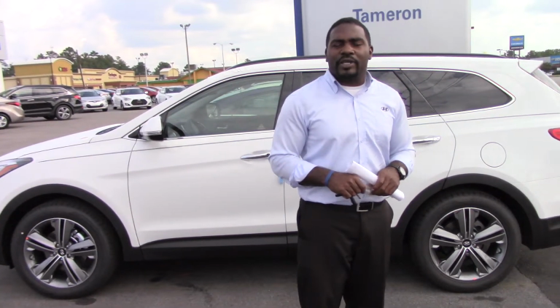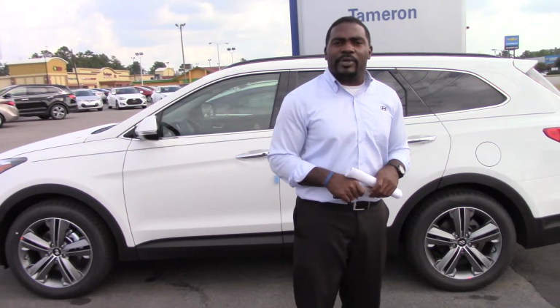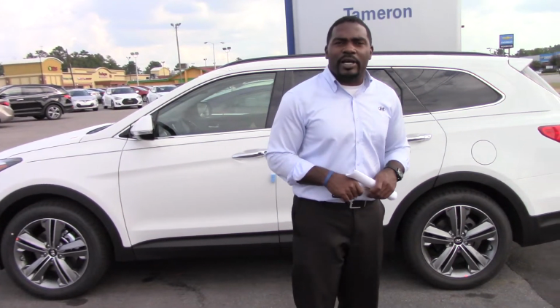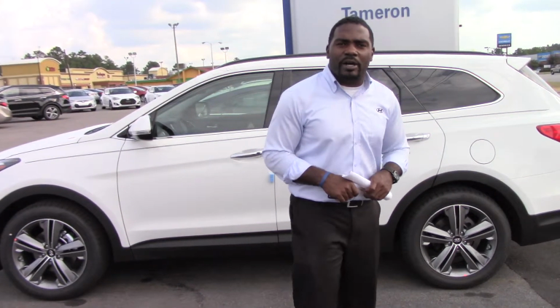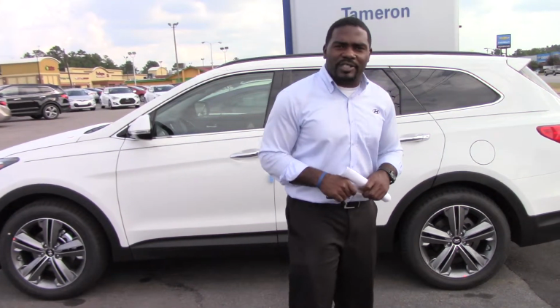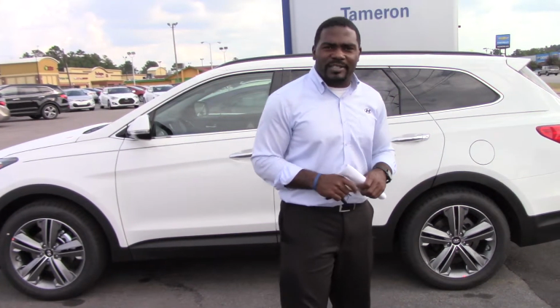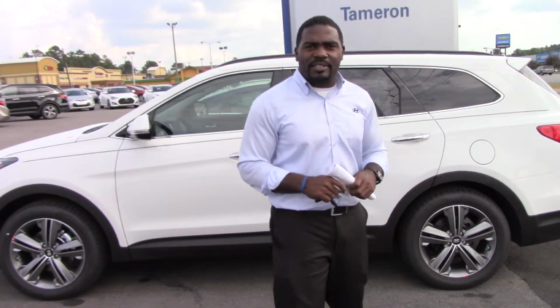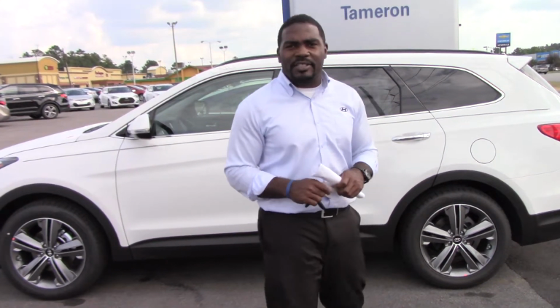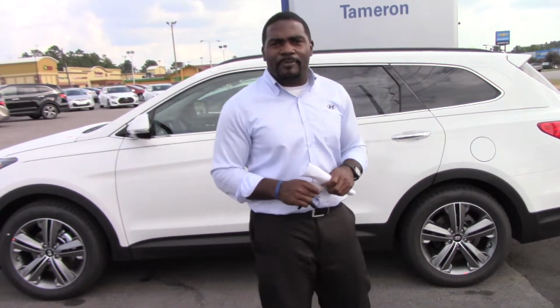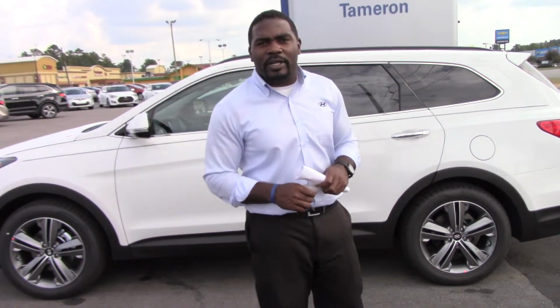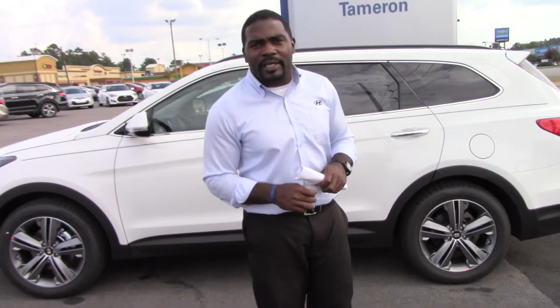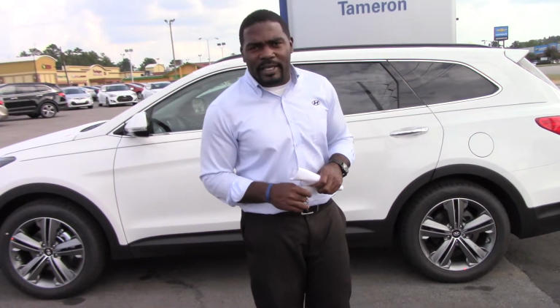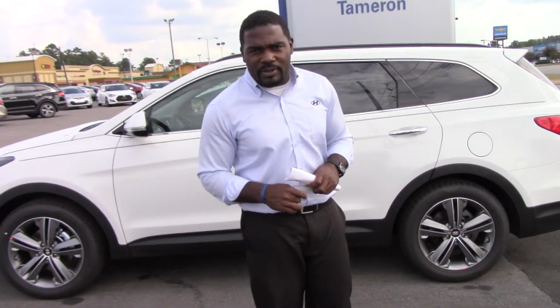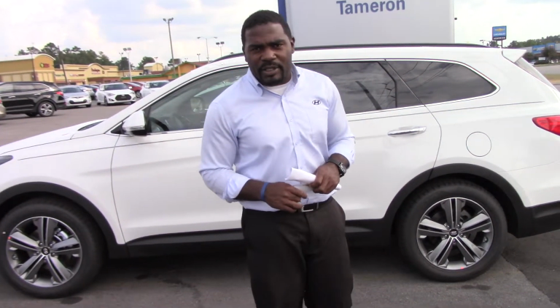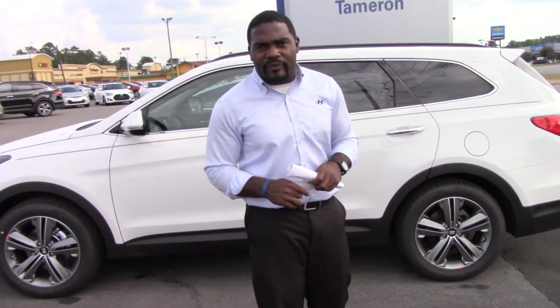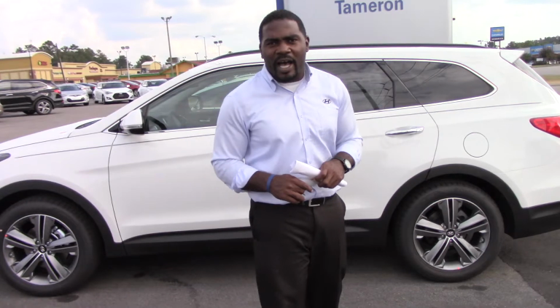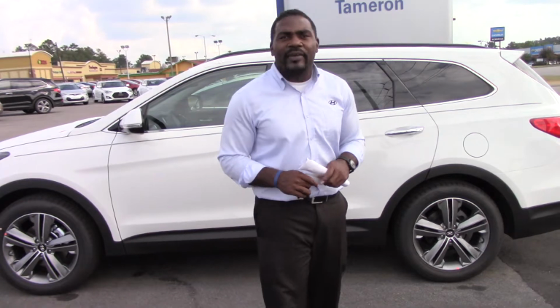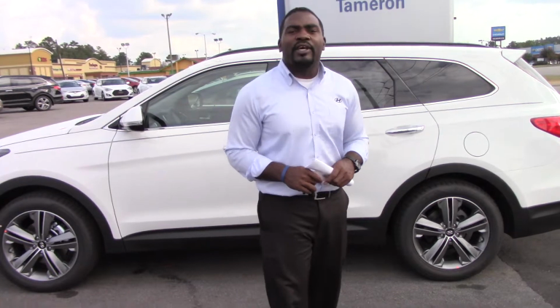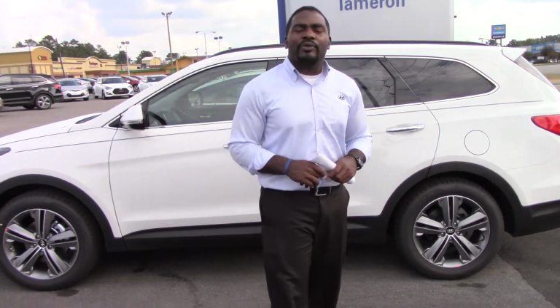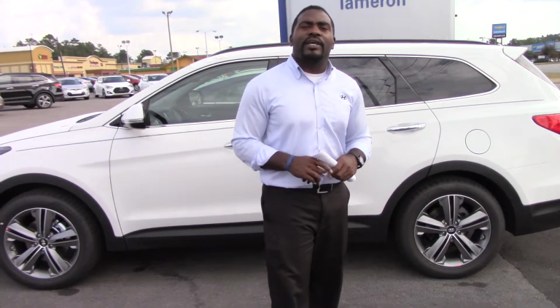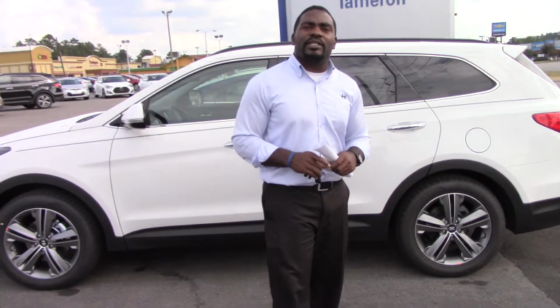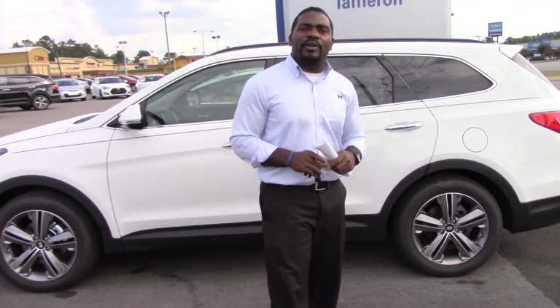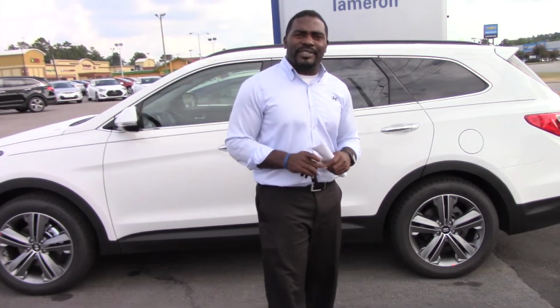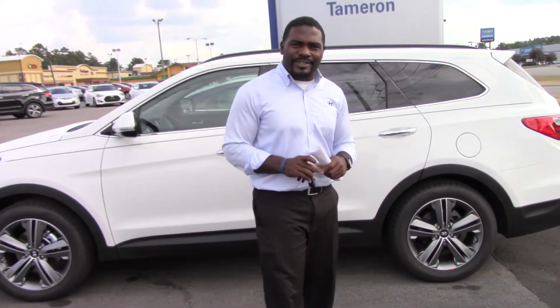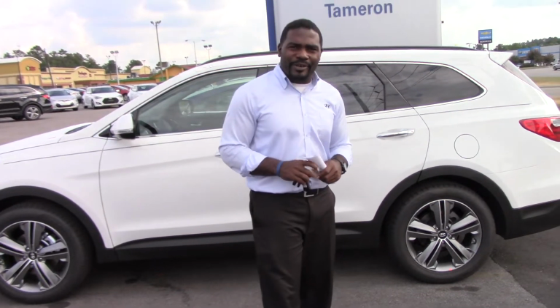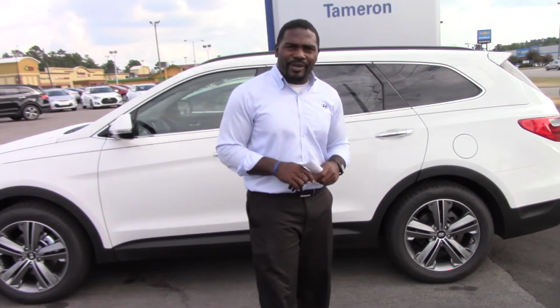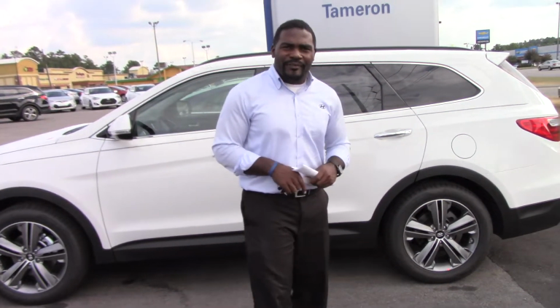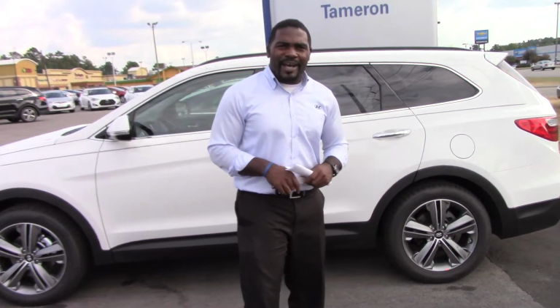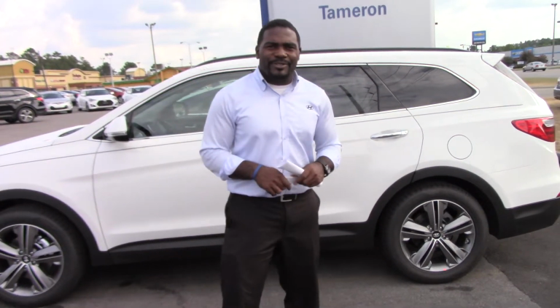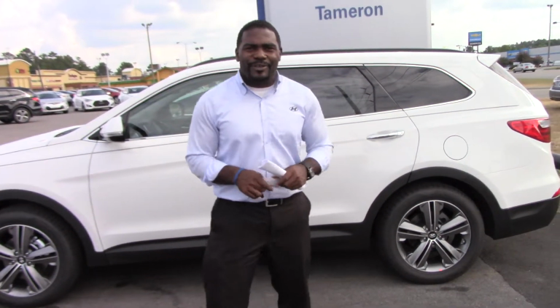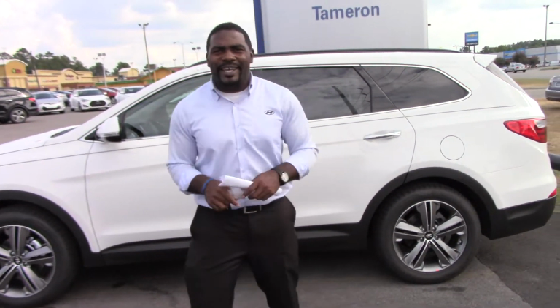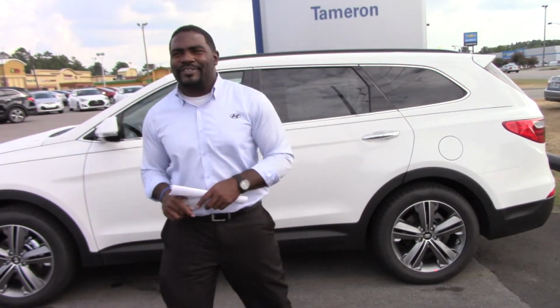So give me a call. Jay Johnson, Tamron Hyundai, 205-380-6250. Thank you.